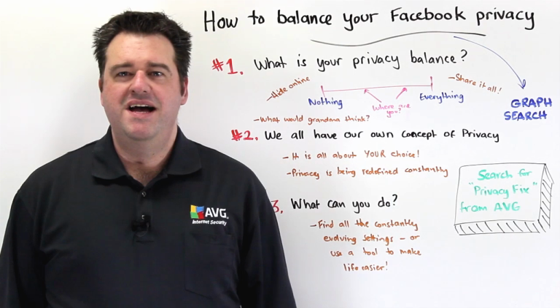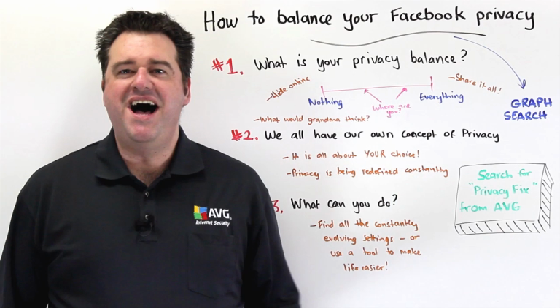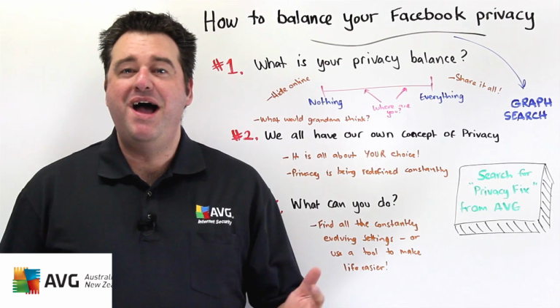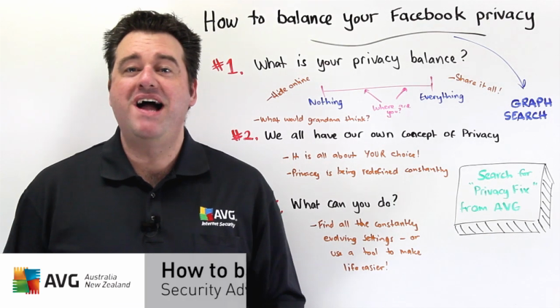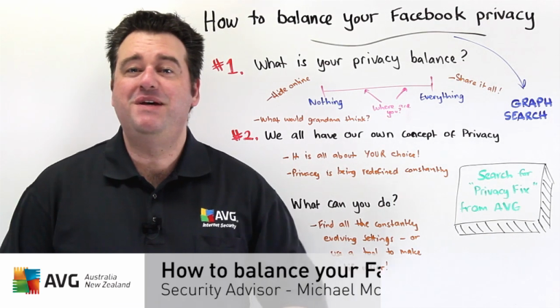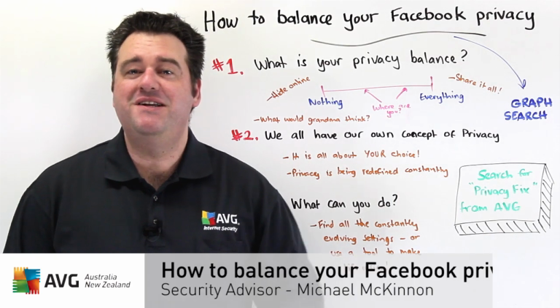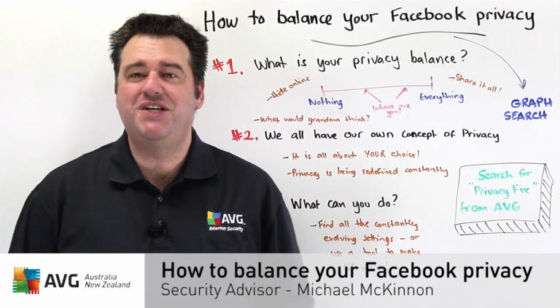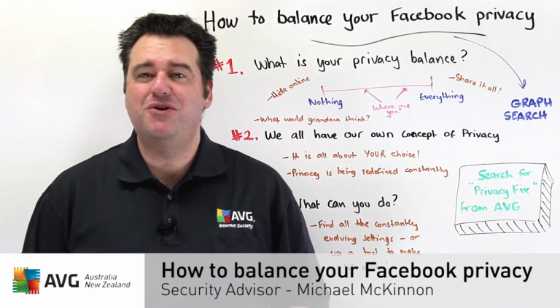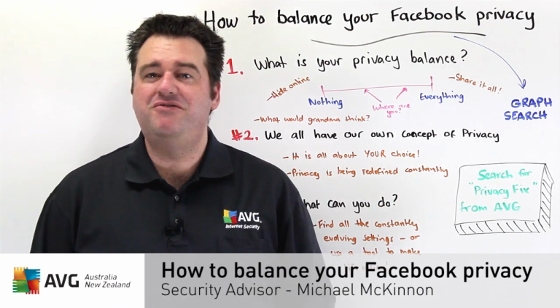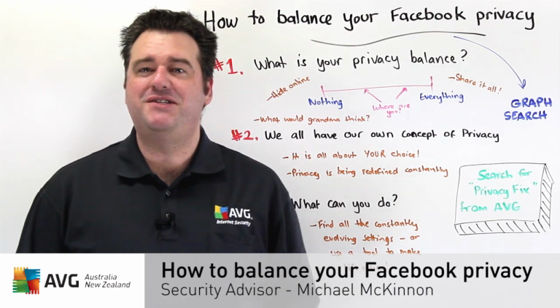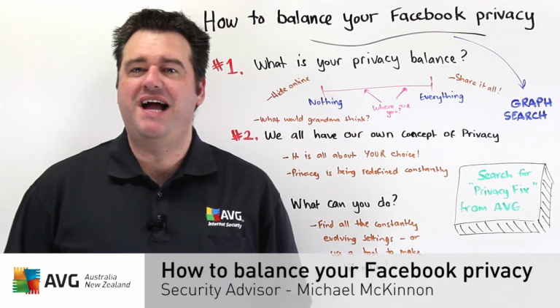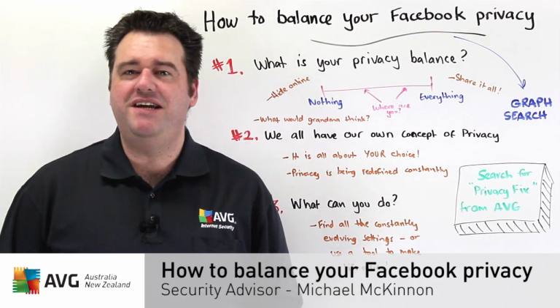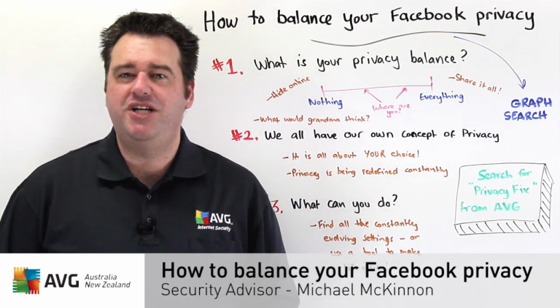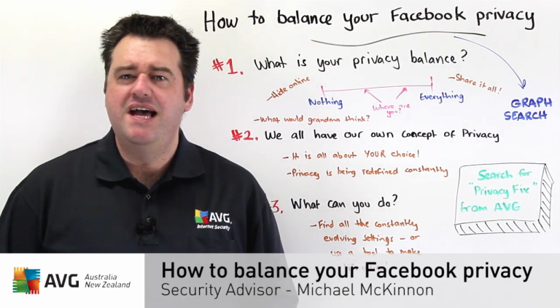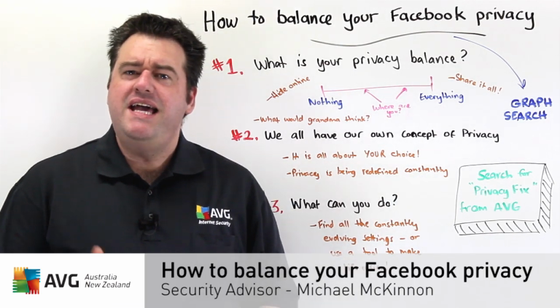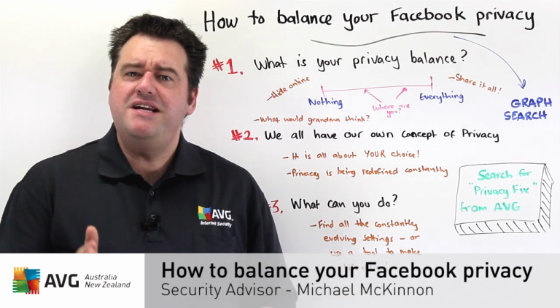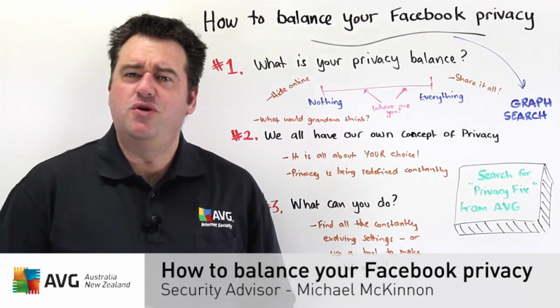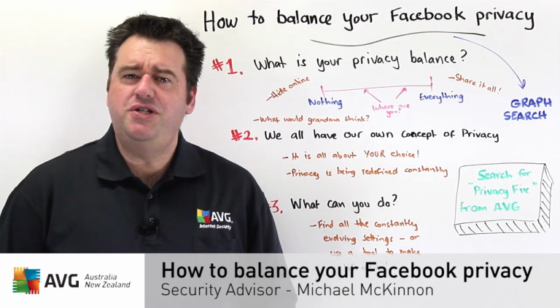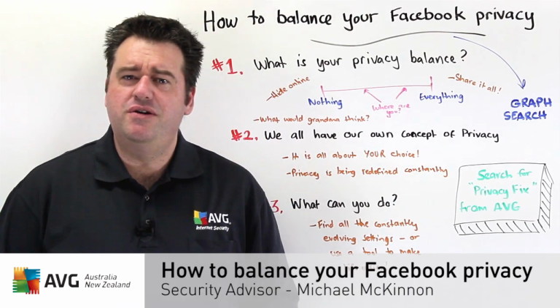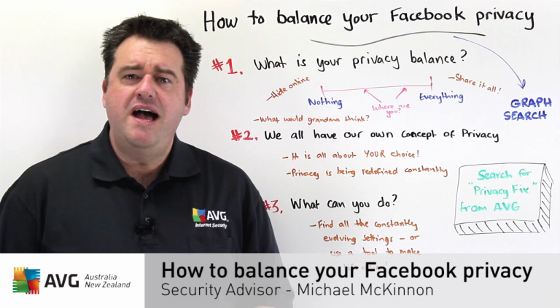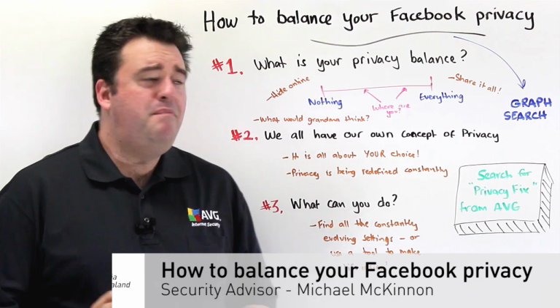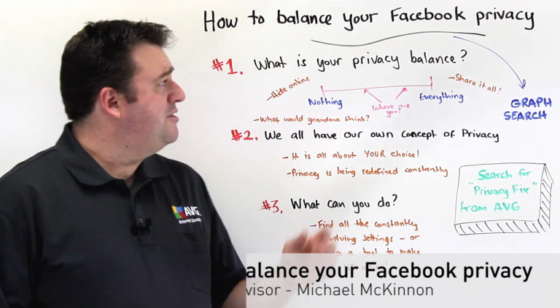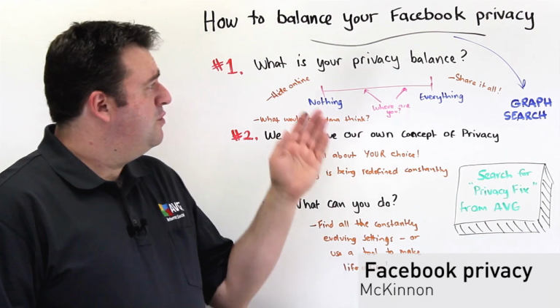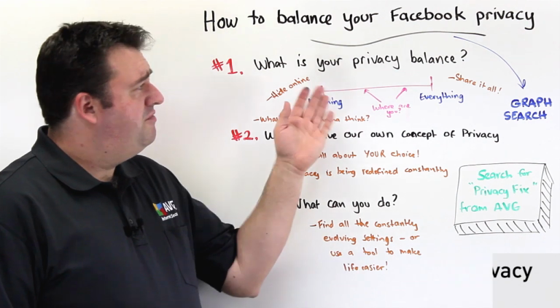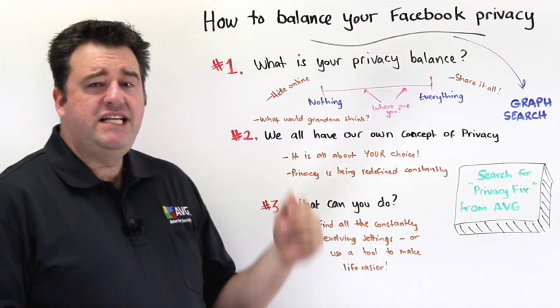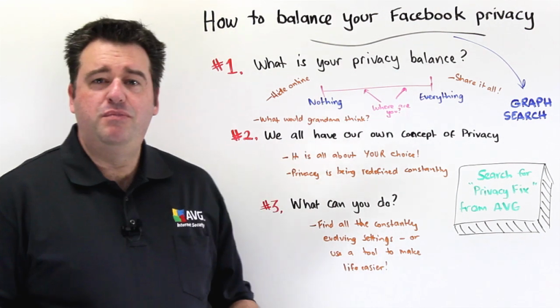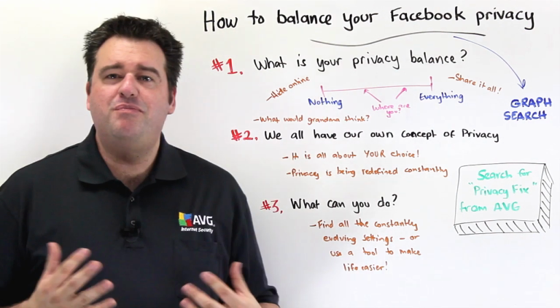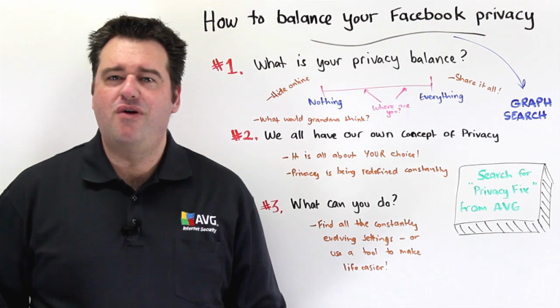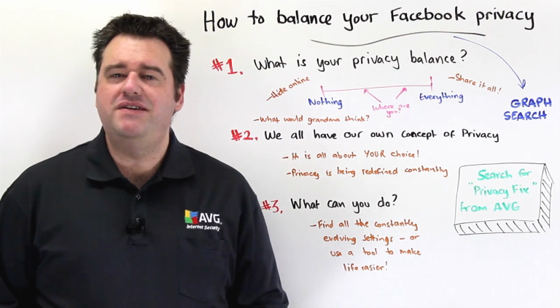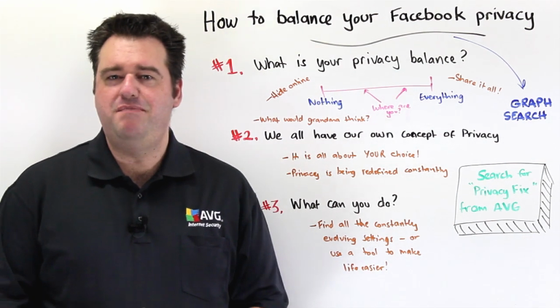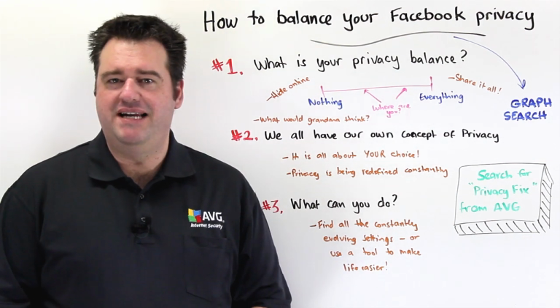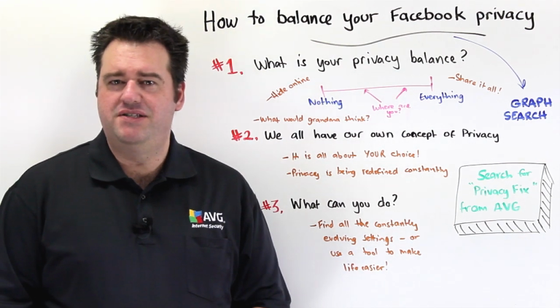Hi, I'm Michael McKinnon, Security Advisor at AVG, here to talk to you about your Facebook privacy balance.